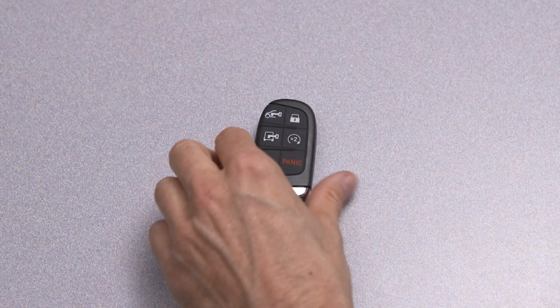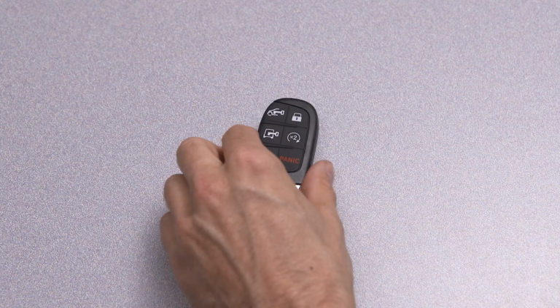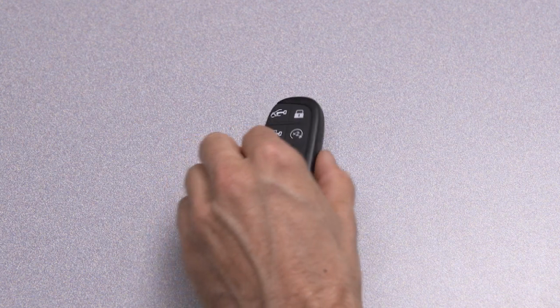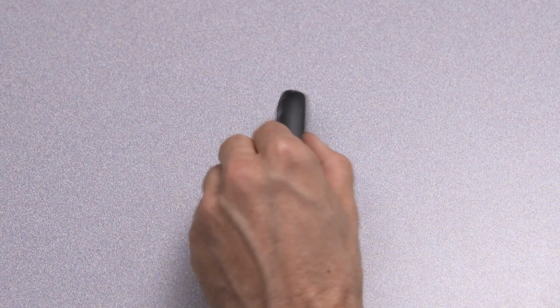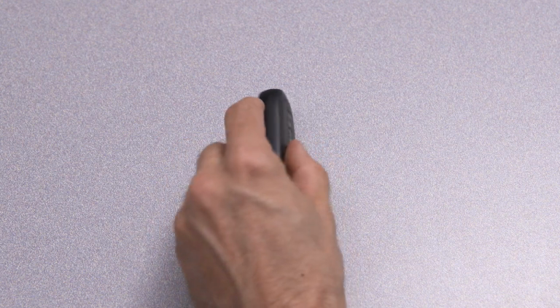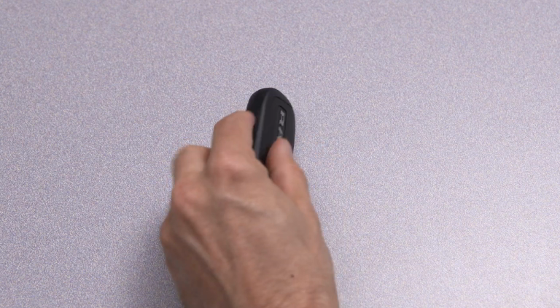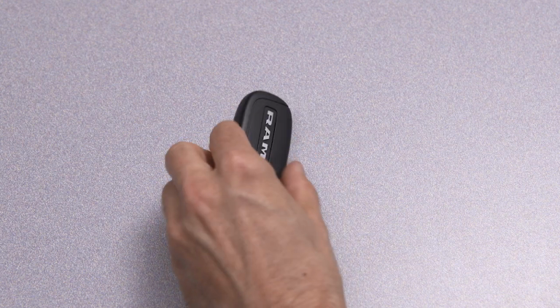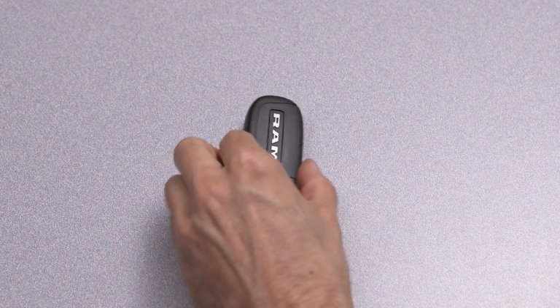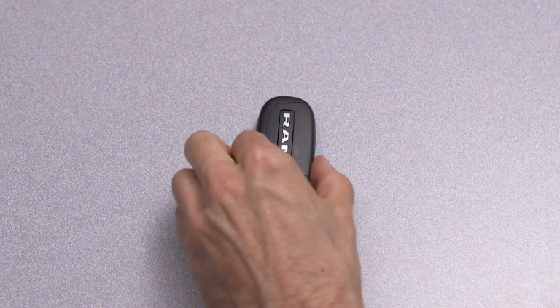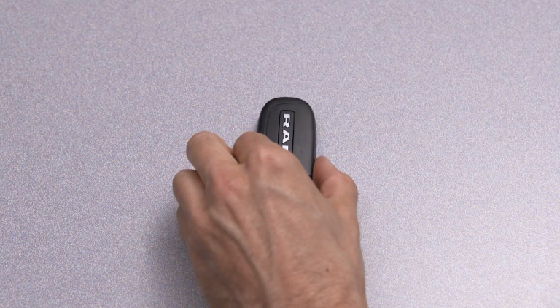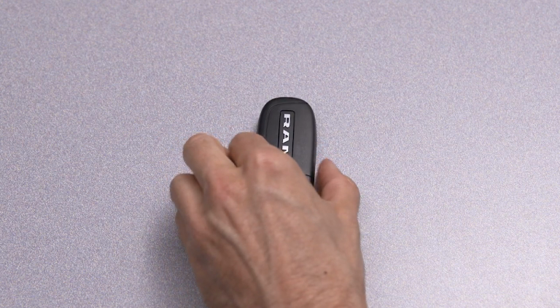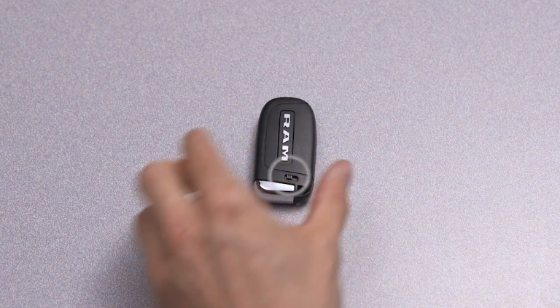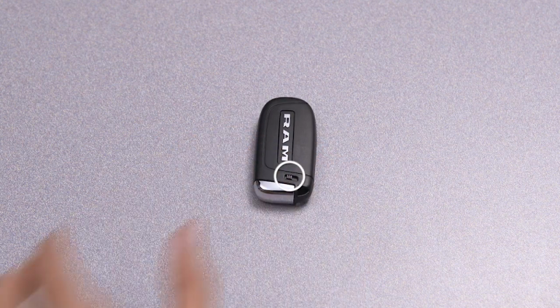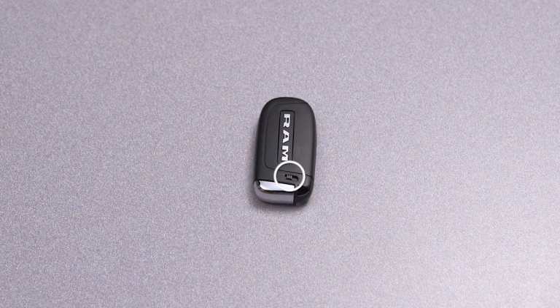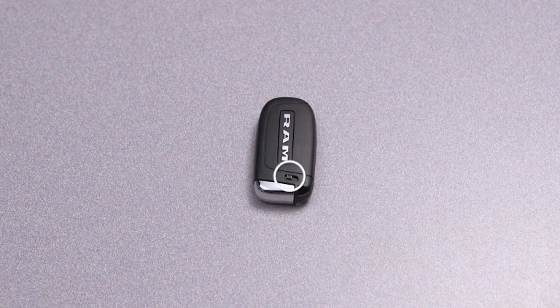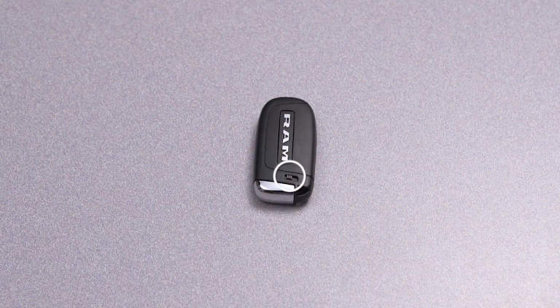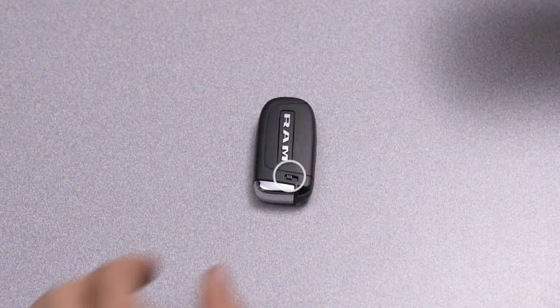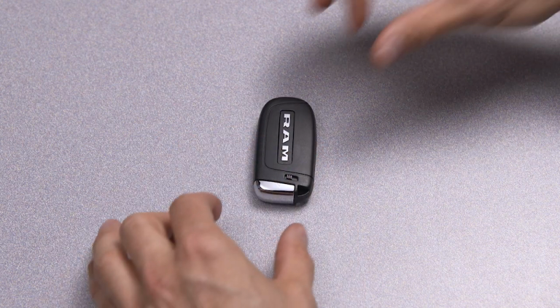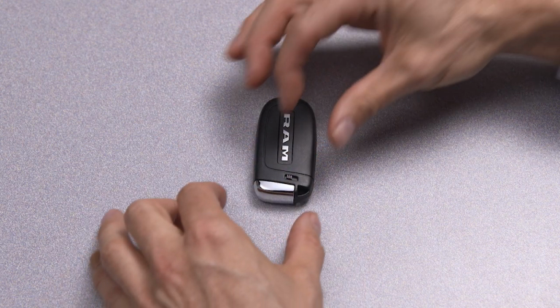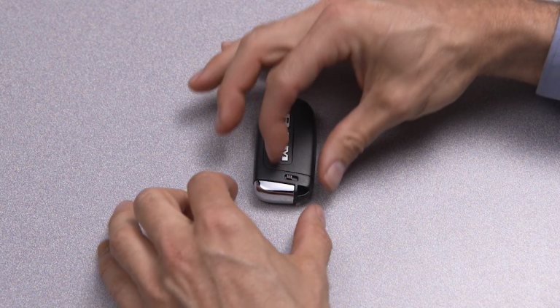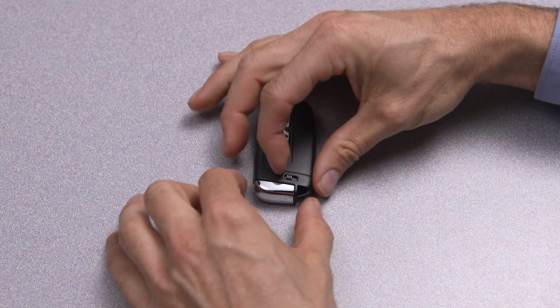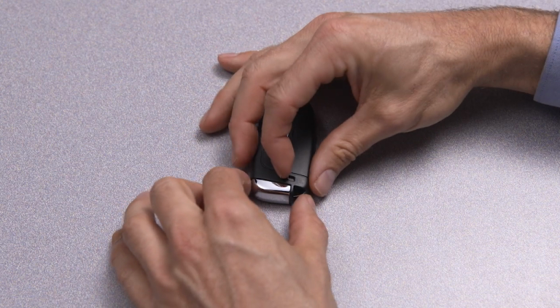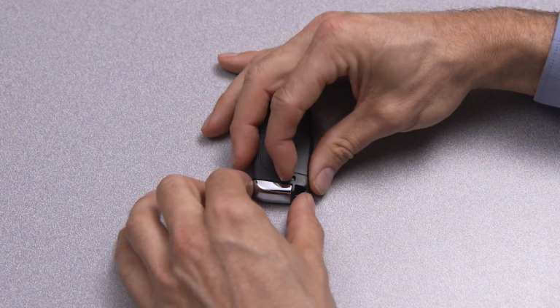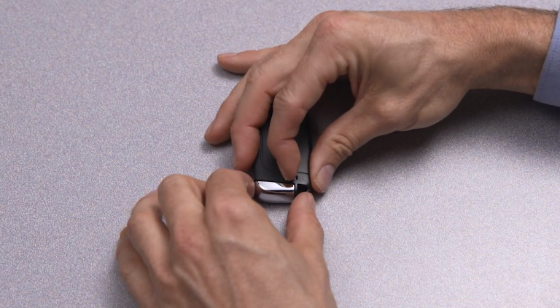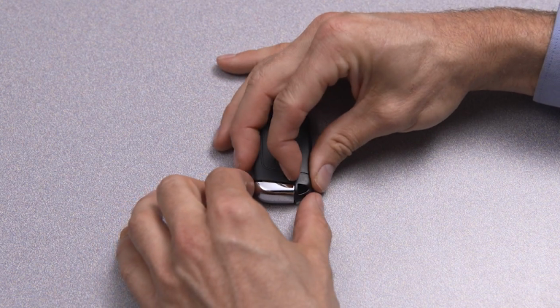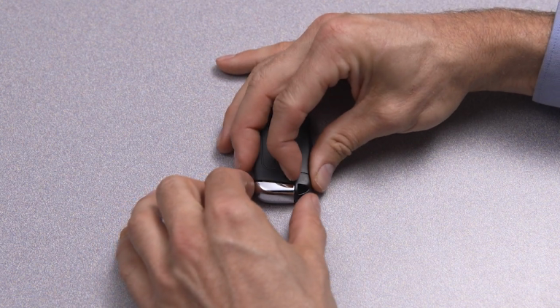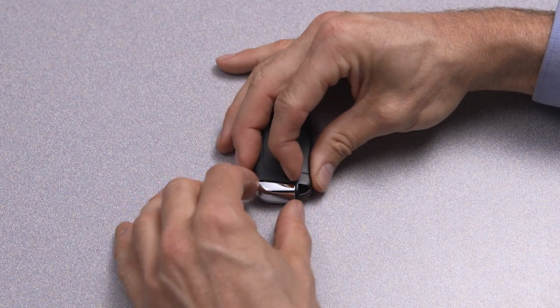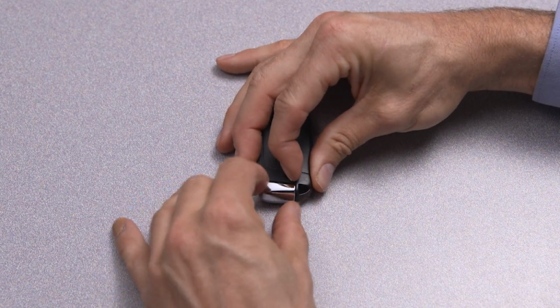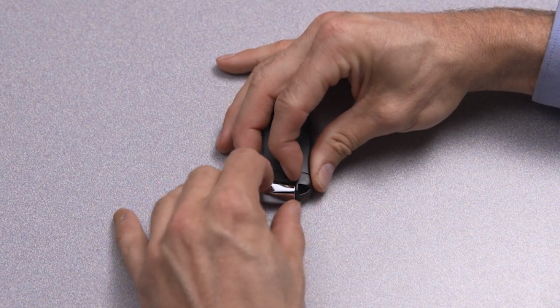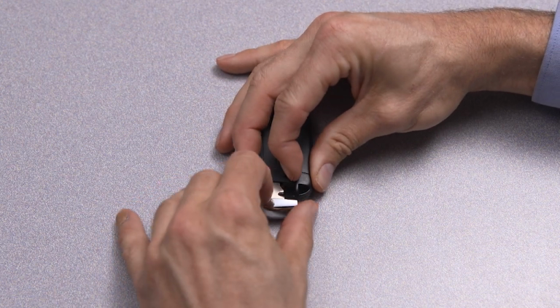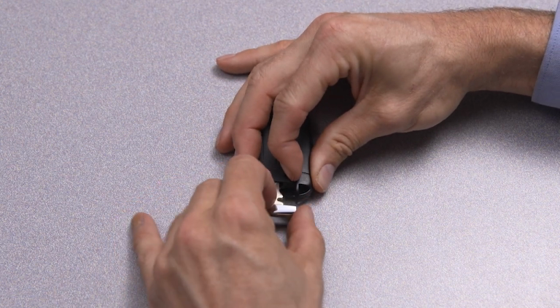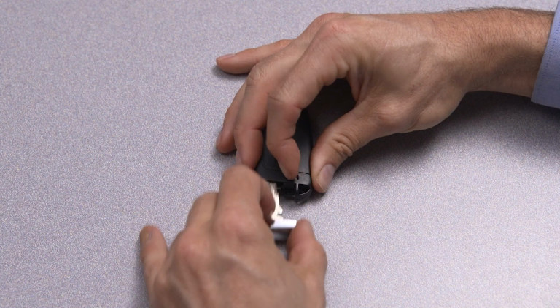First, slide the mechanical latch on the back of the key fob sideways and remove the emergency key.